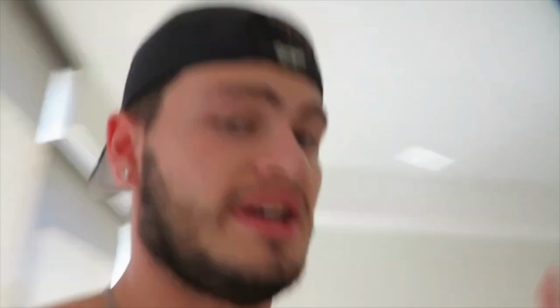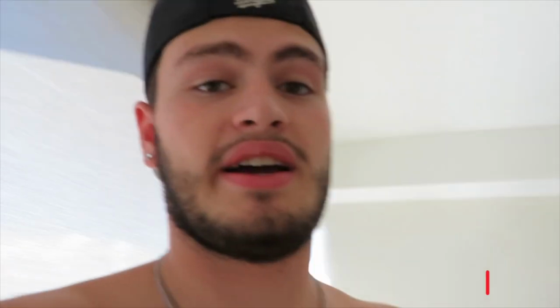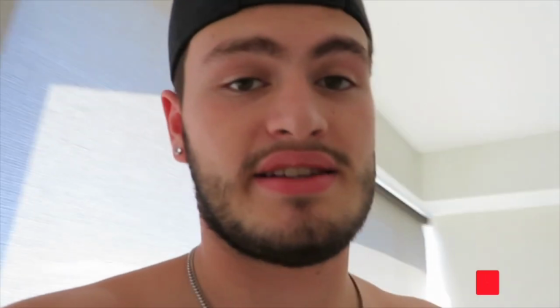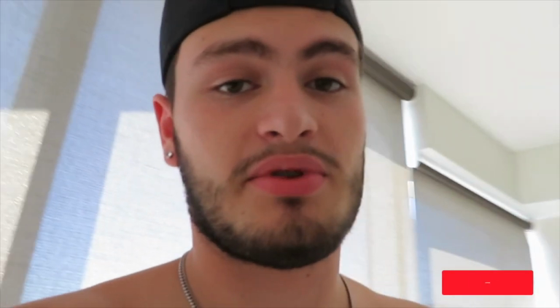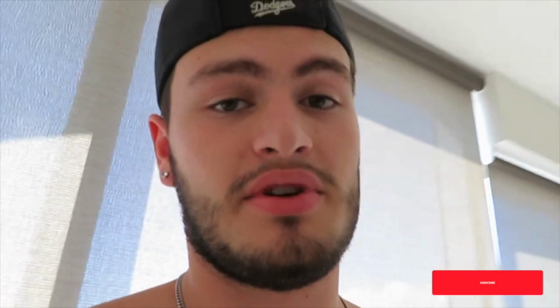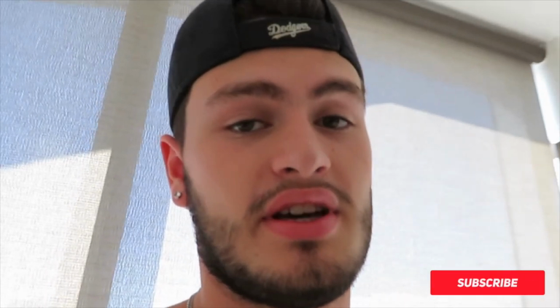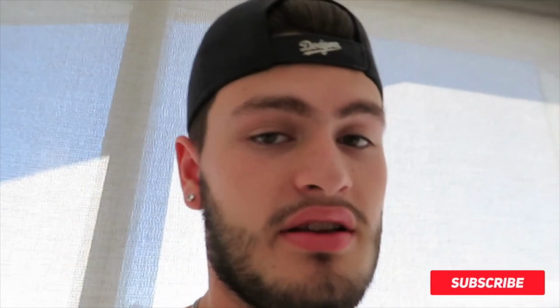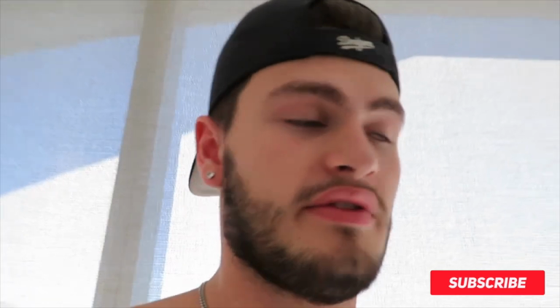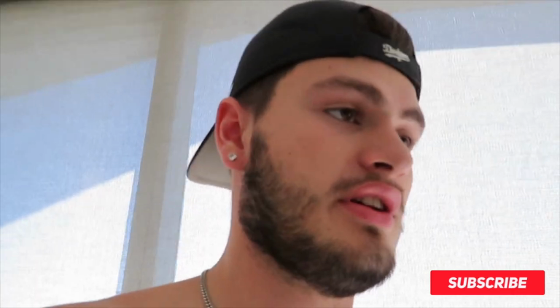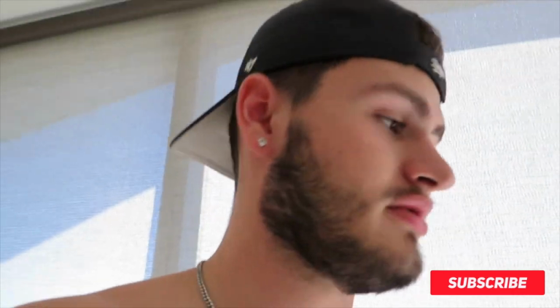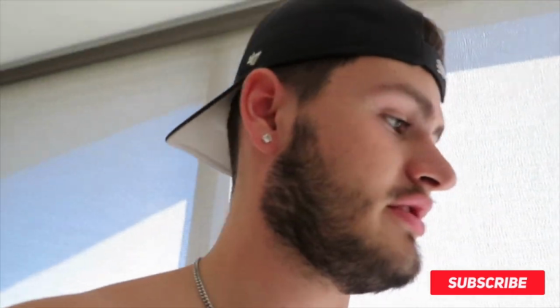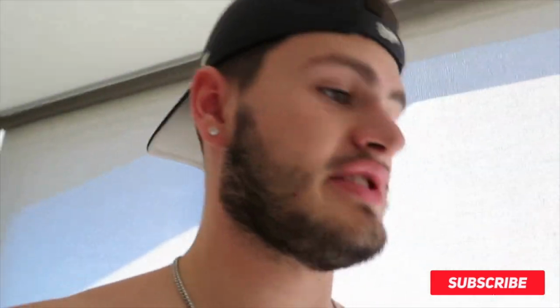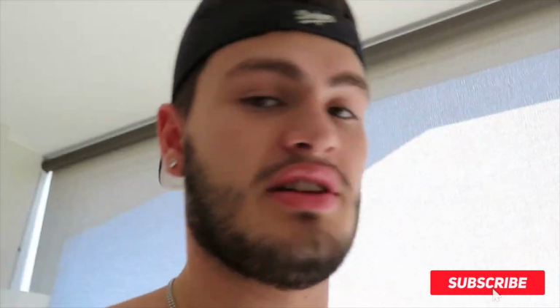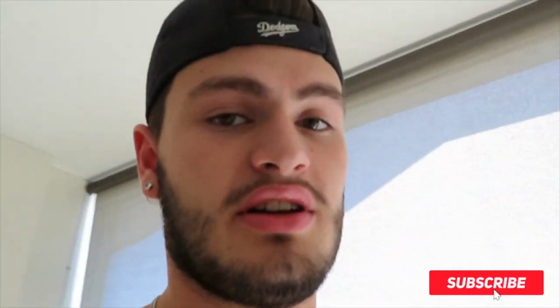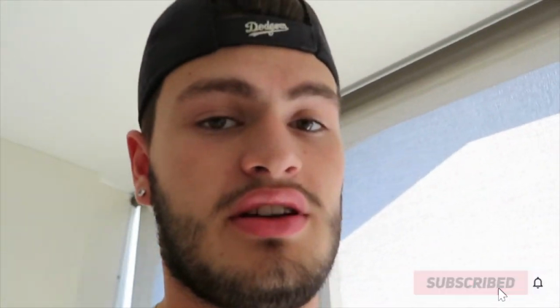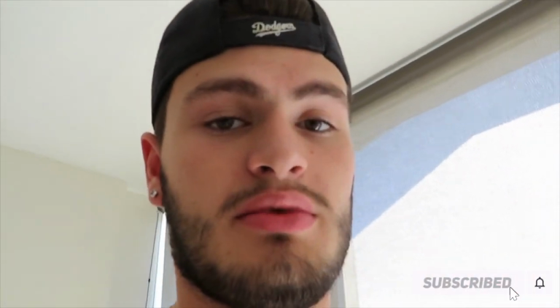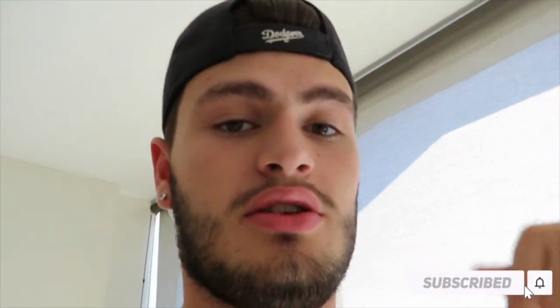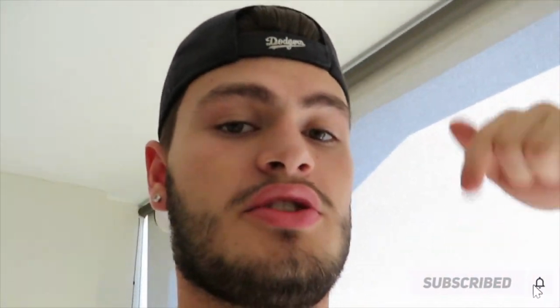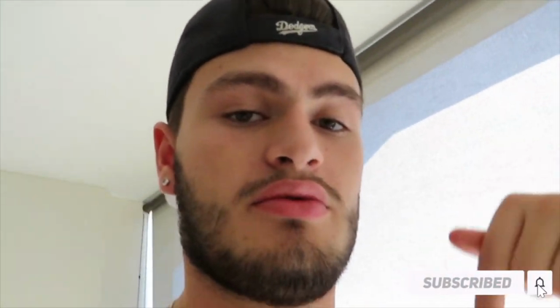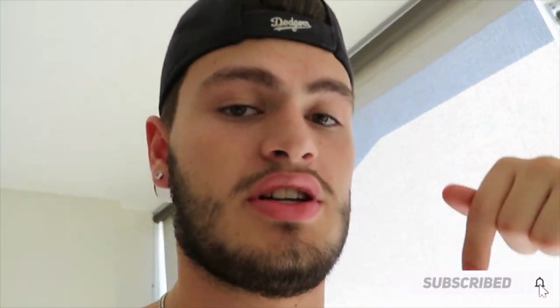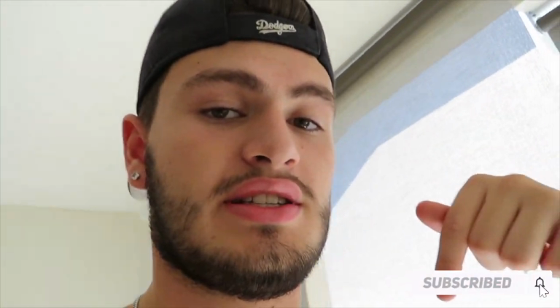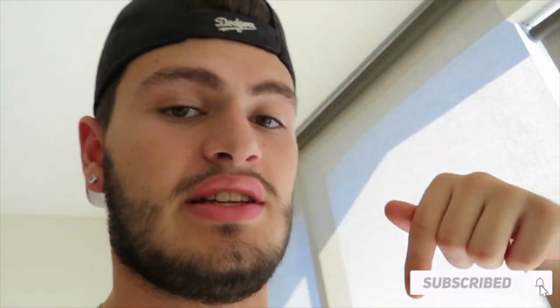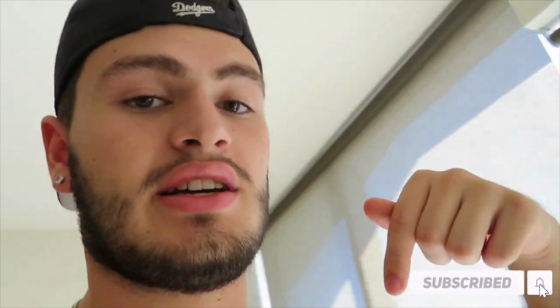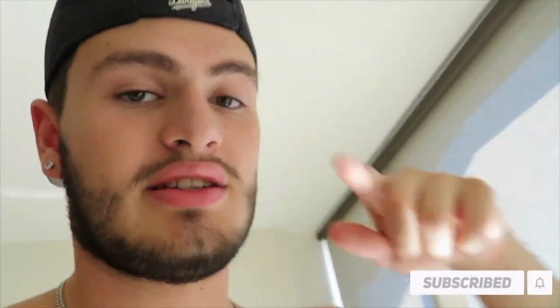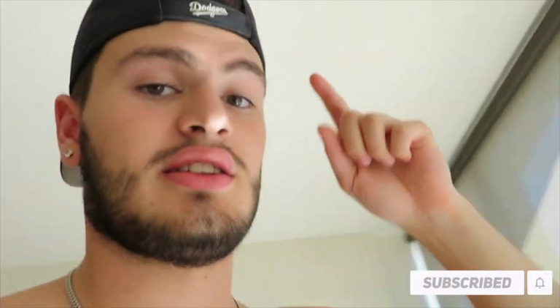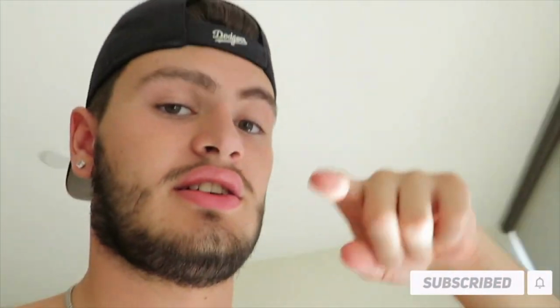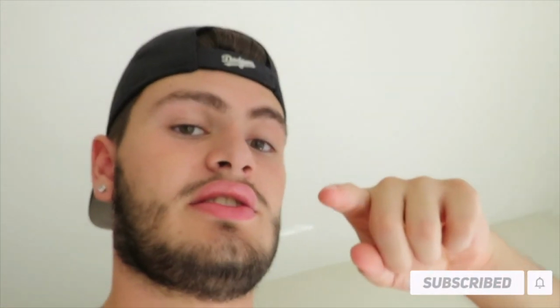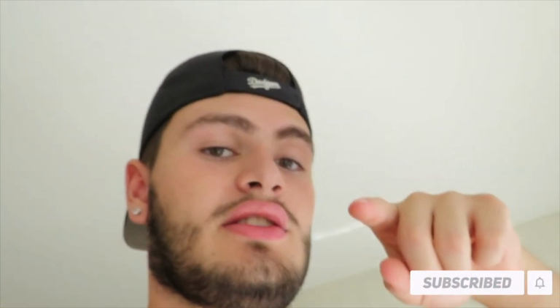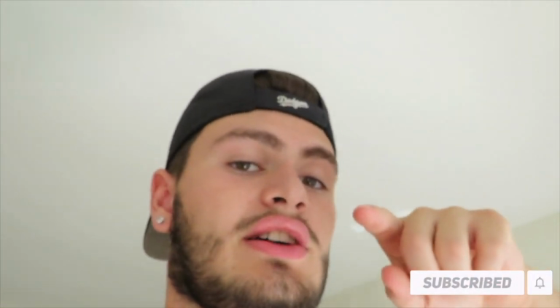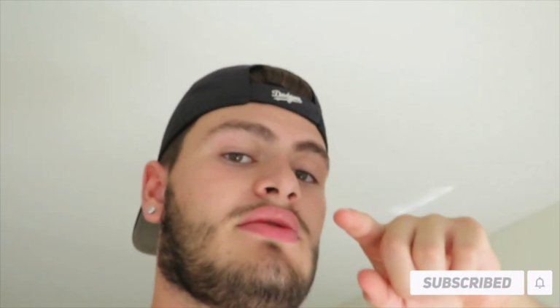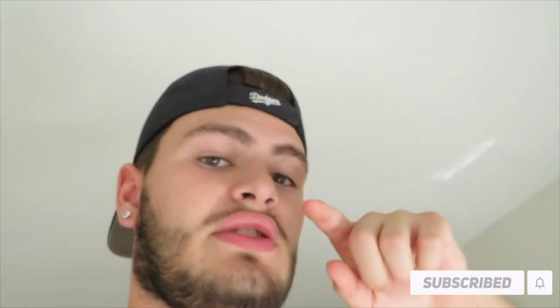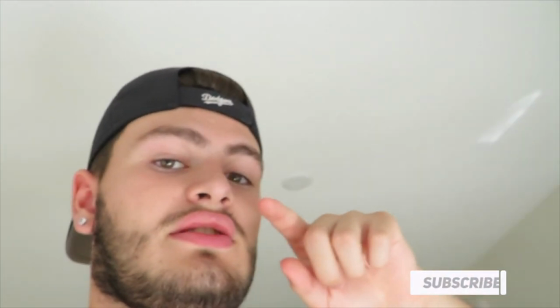But yeah guys, that's pretty much the end of the video. You guys should let me know down below what you want to see next, and then I'll see you in the next one. Peace.